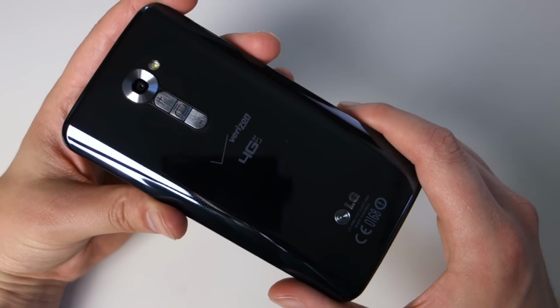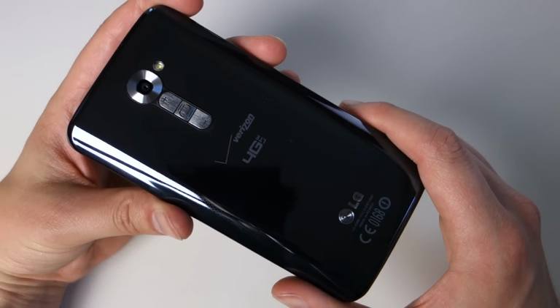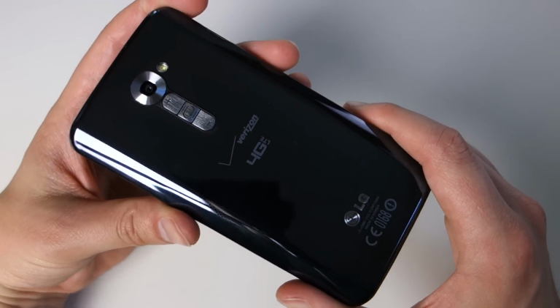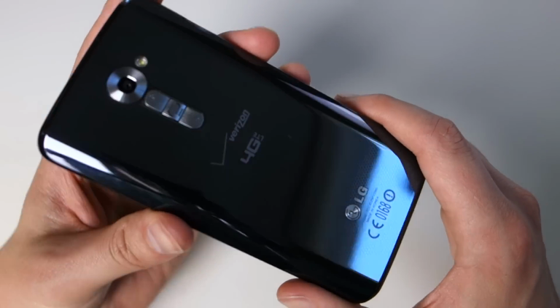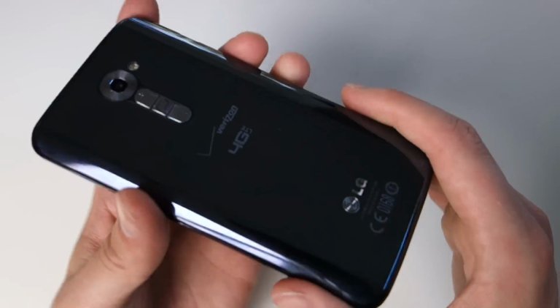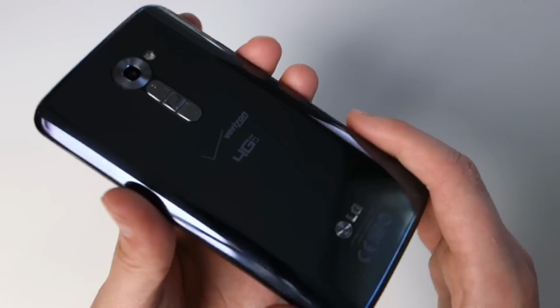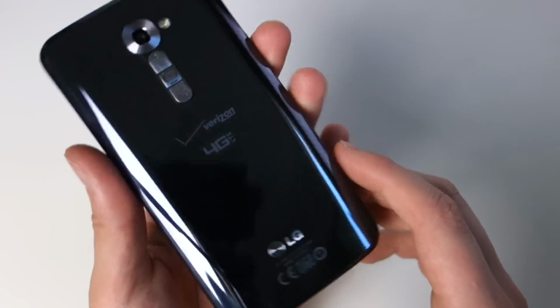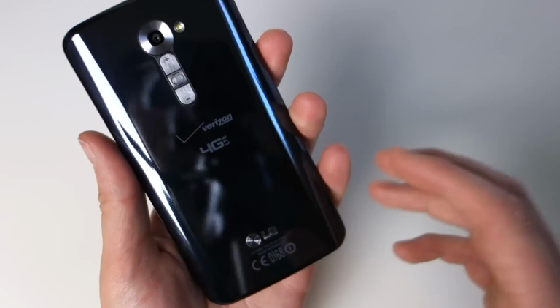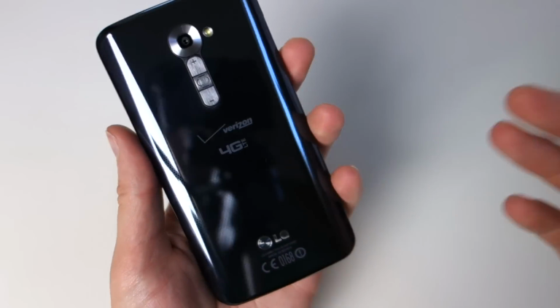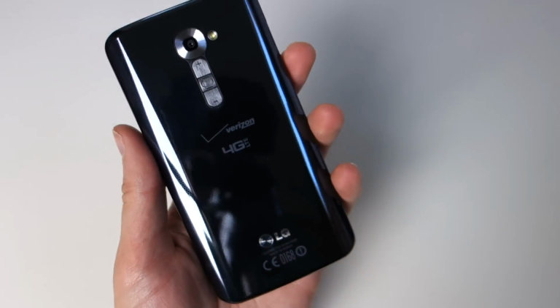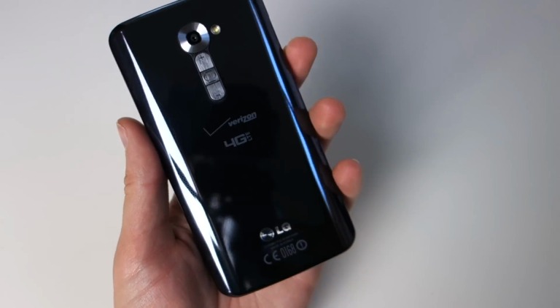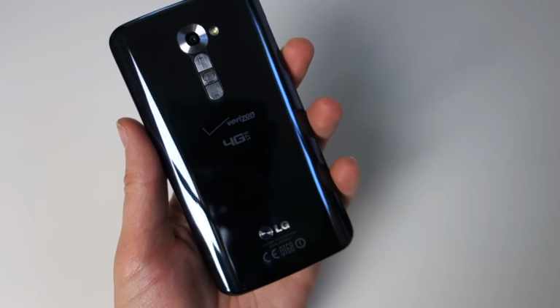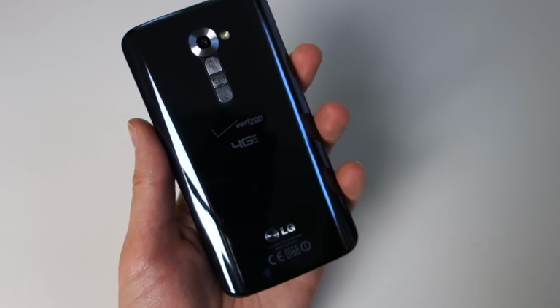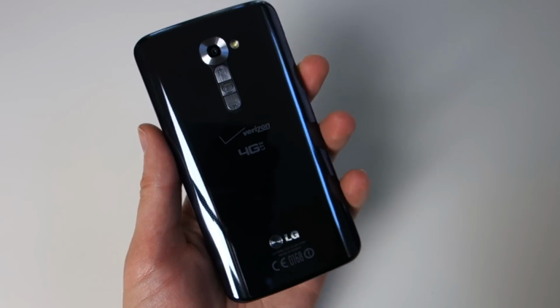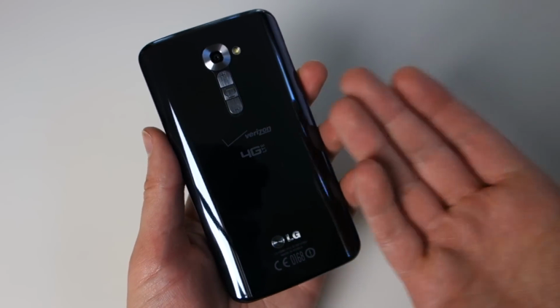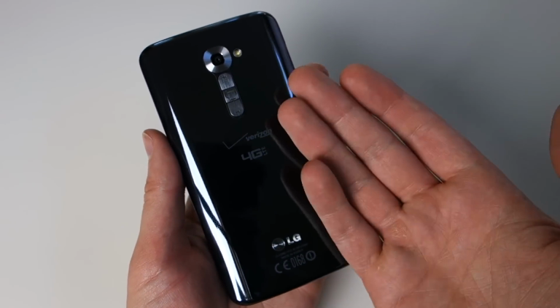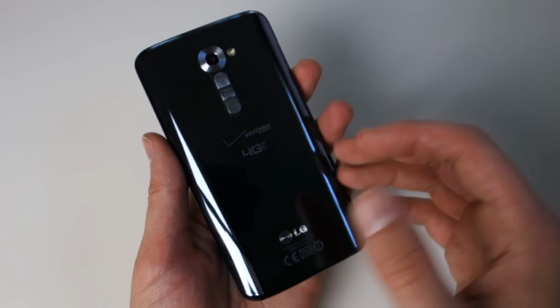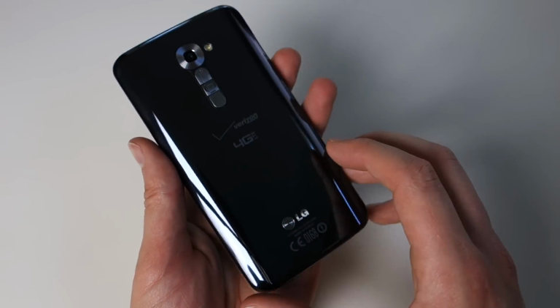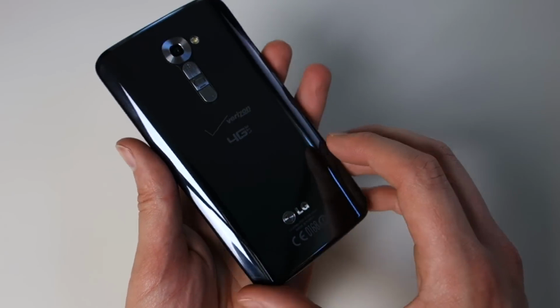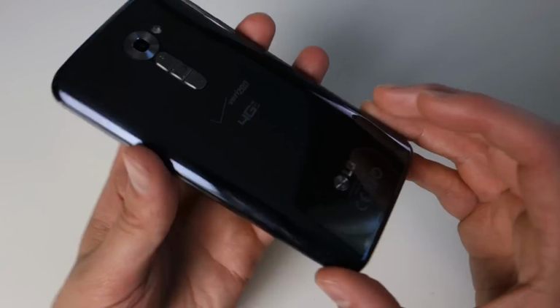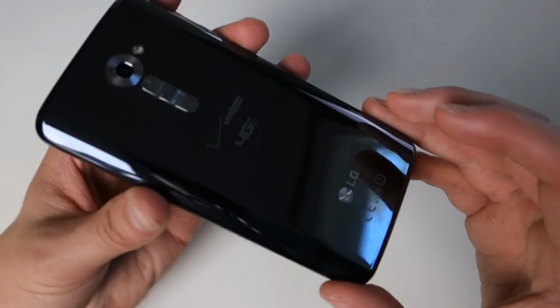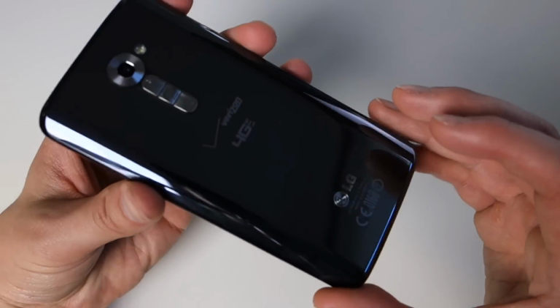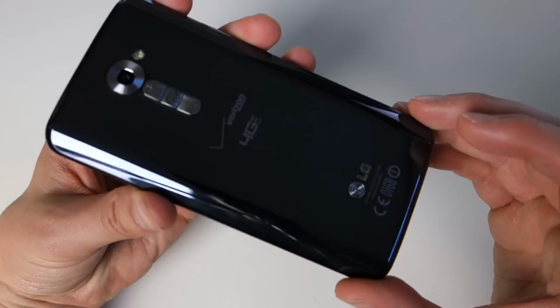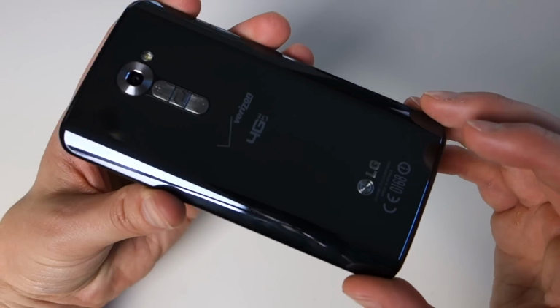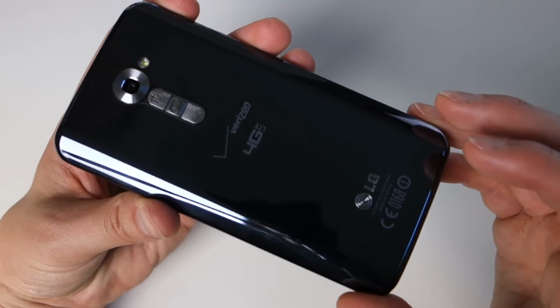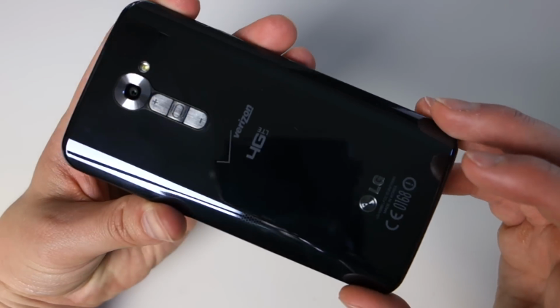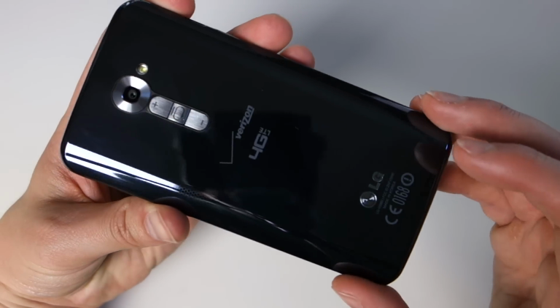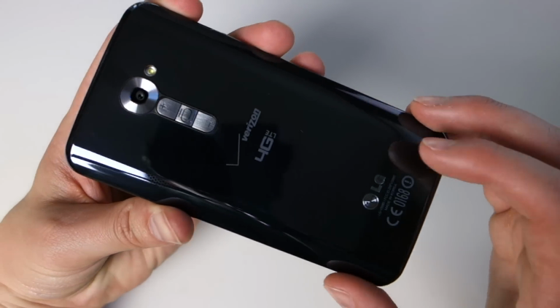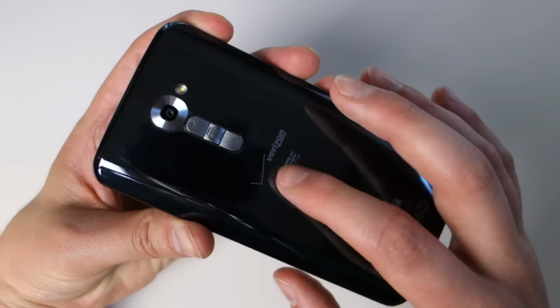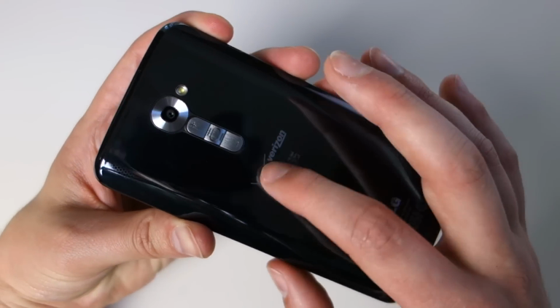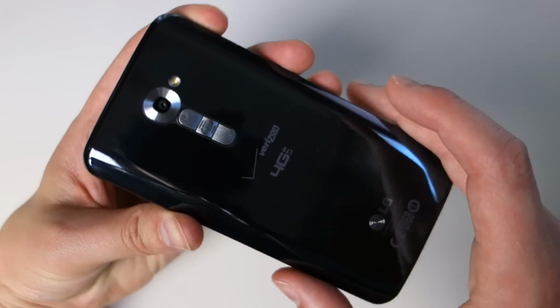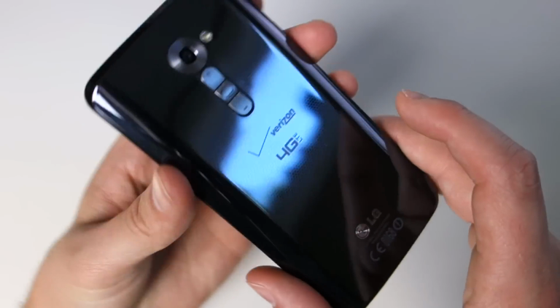Hey, what's up guys? Welcome back. I wanted to do a software tour of the LG G2.